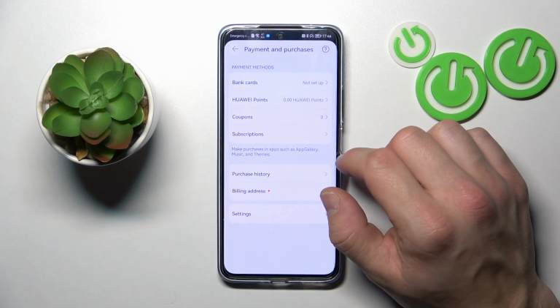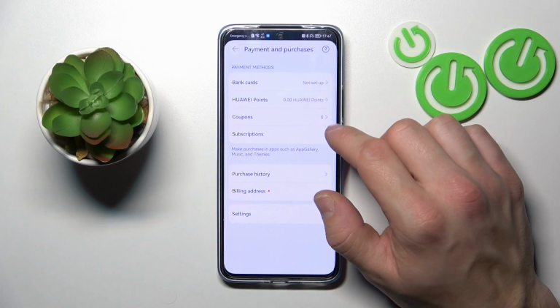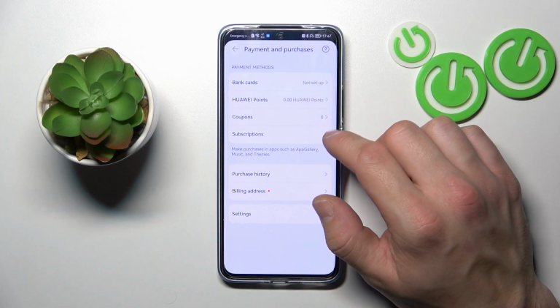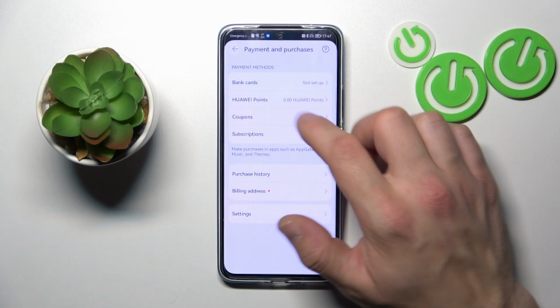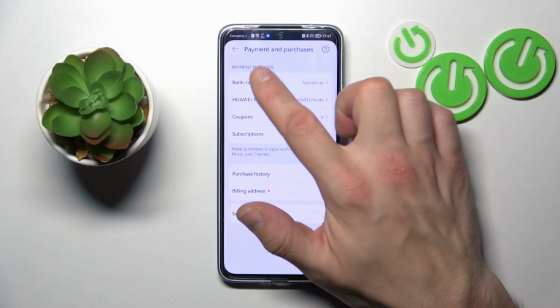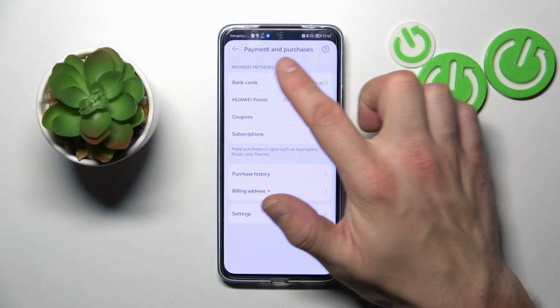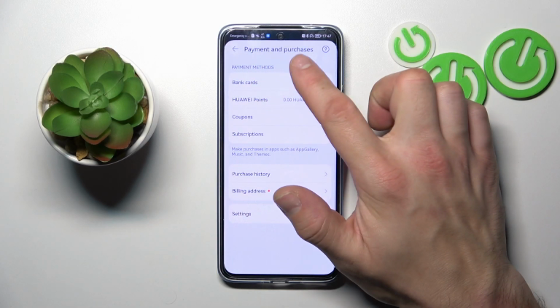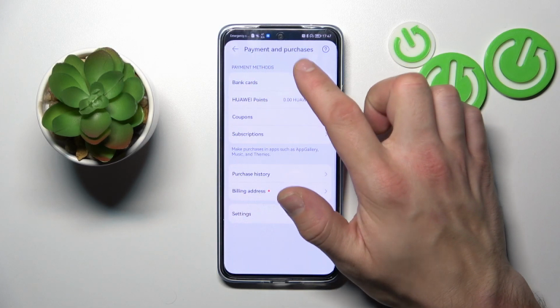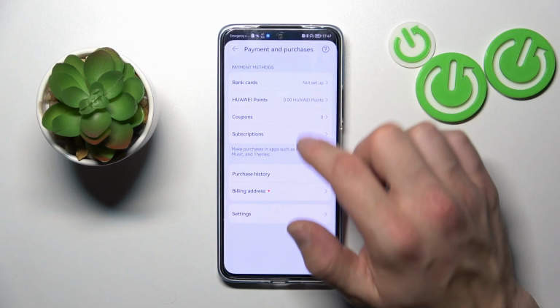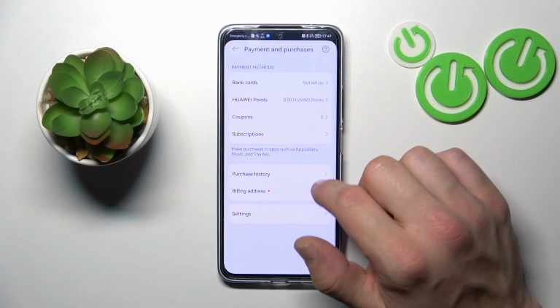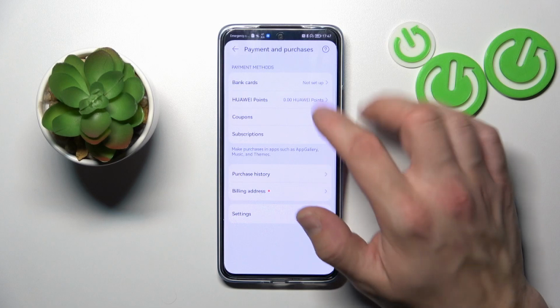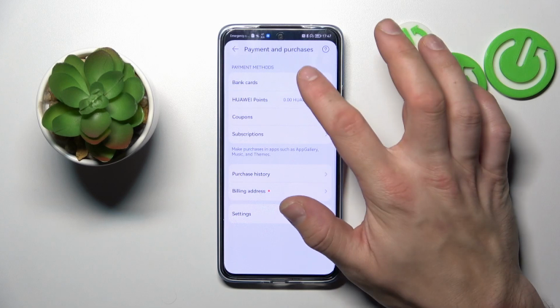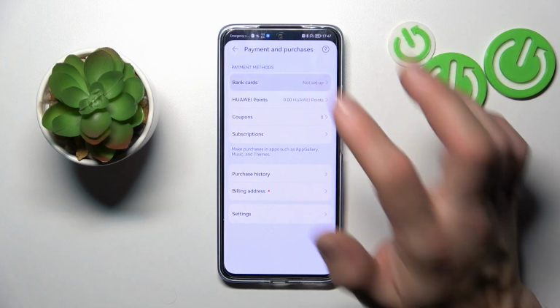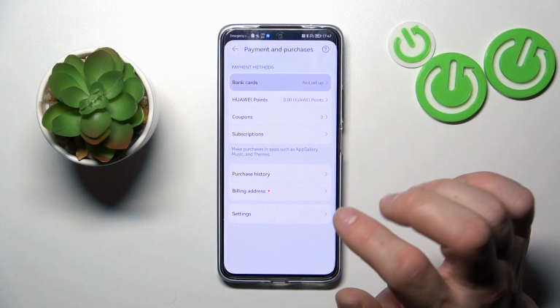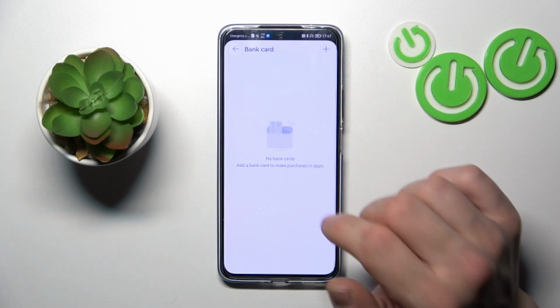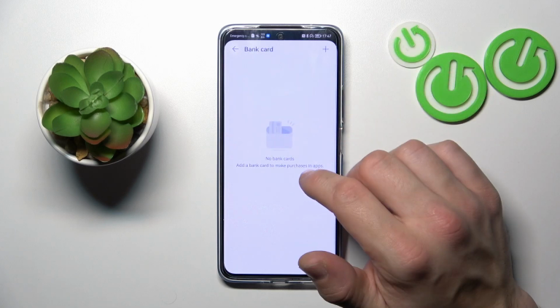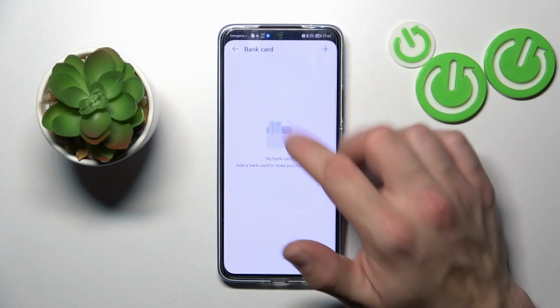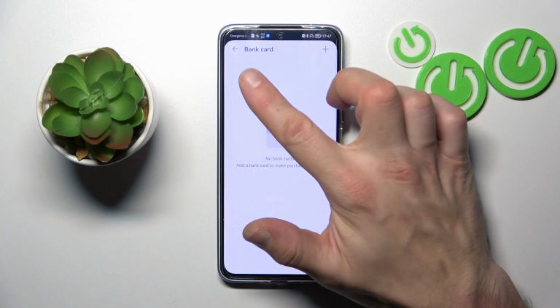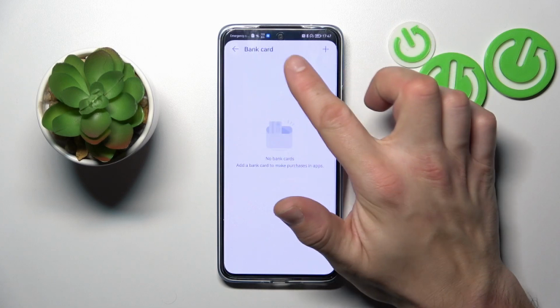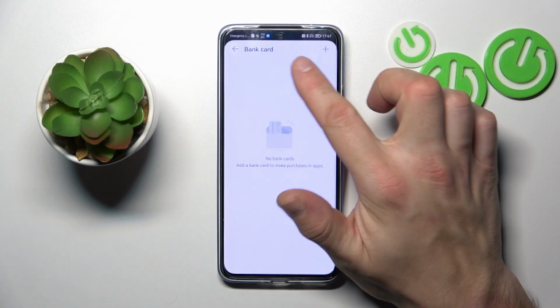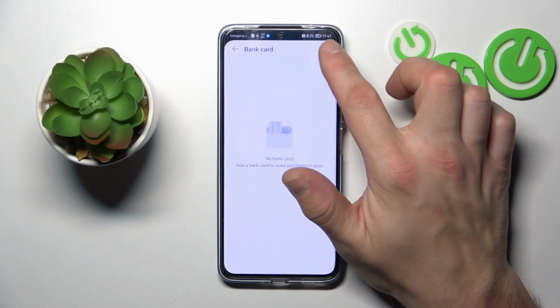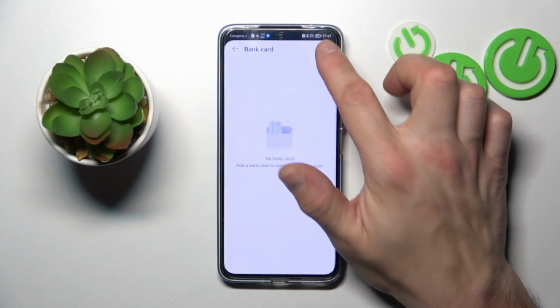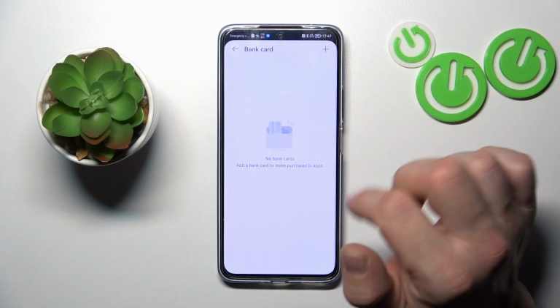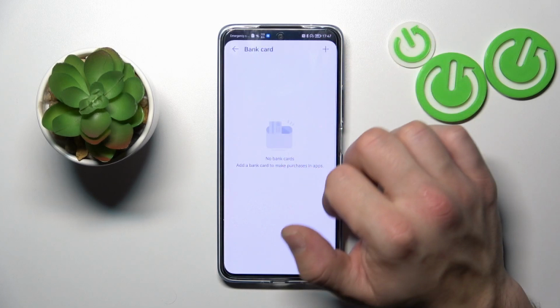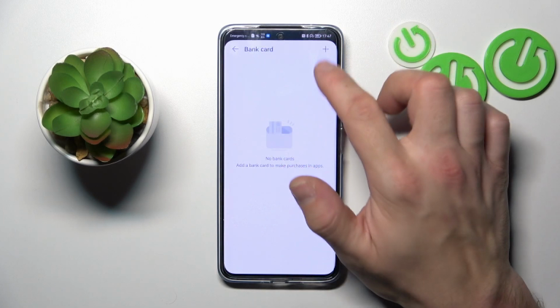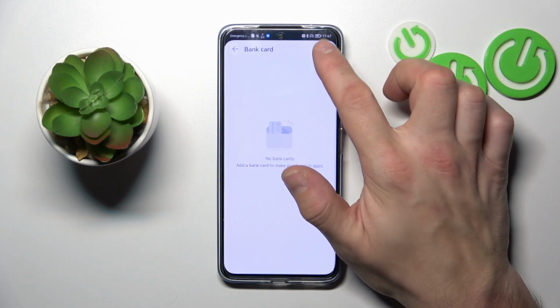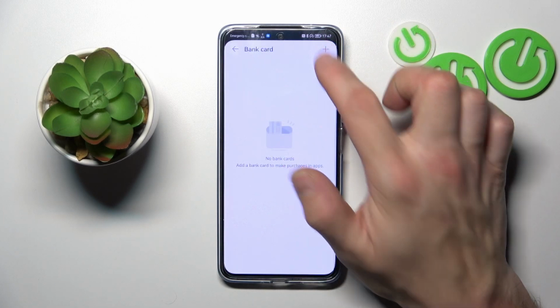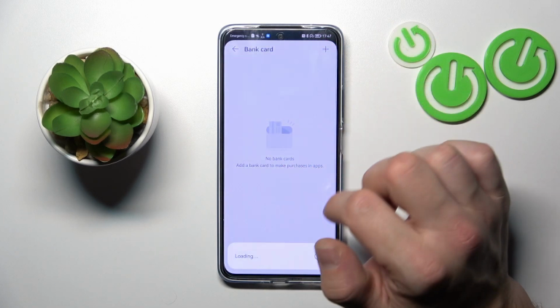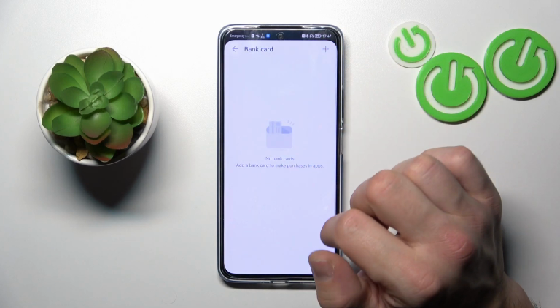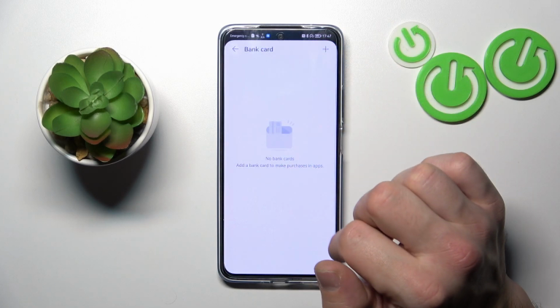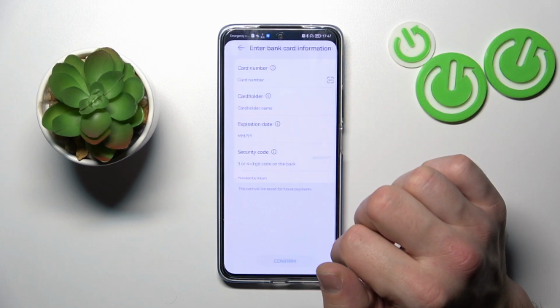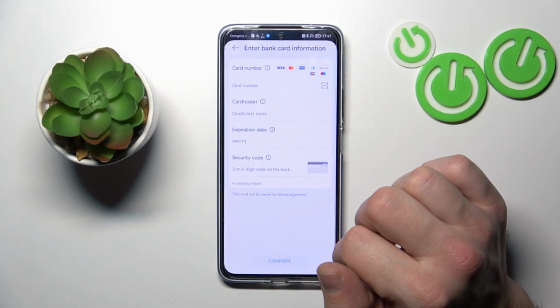Also, you can go to Payment and Purchases and set up a bank card by tapping the plus in the top right corner.